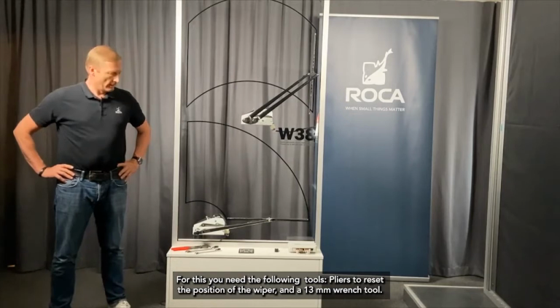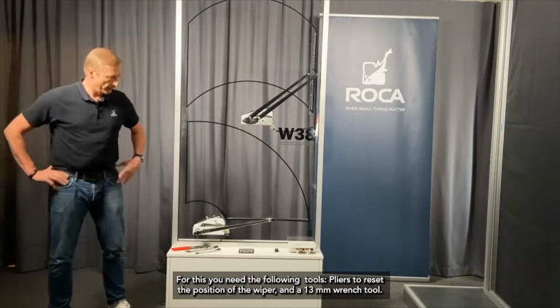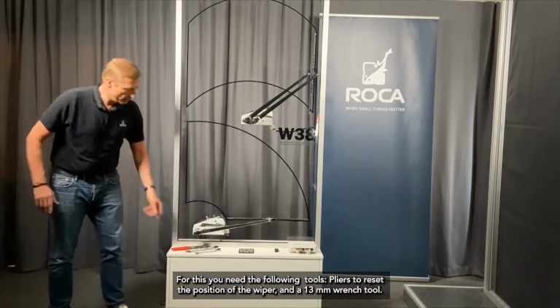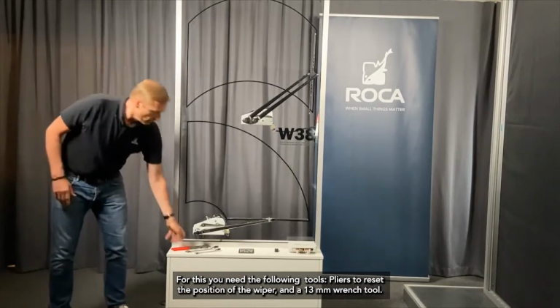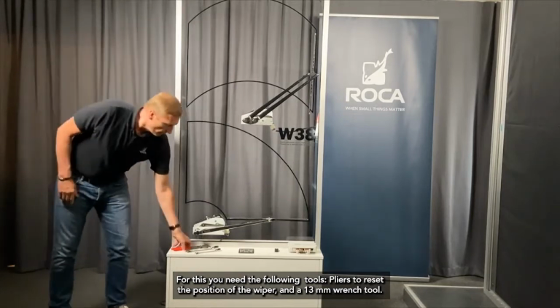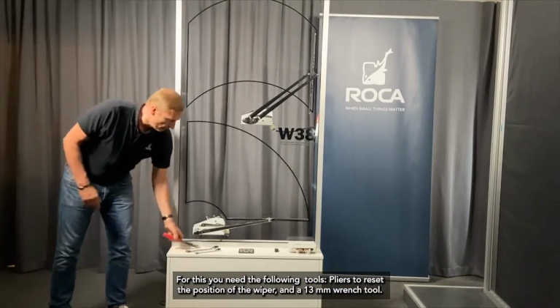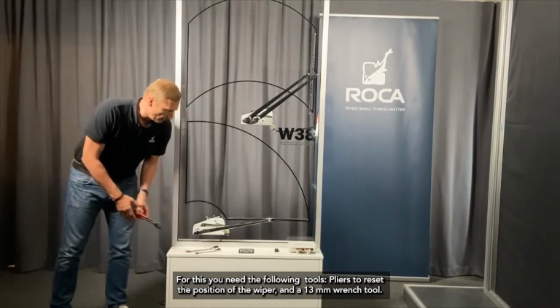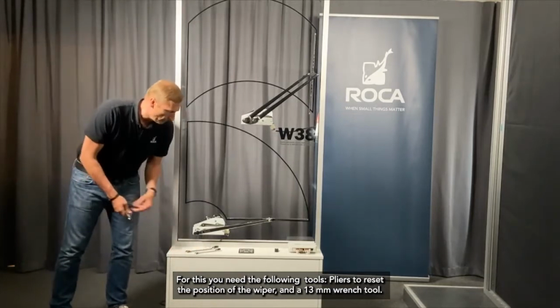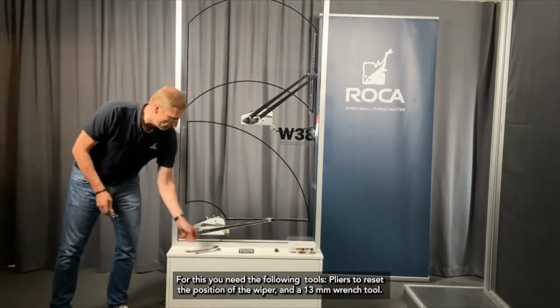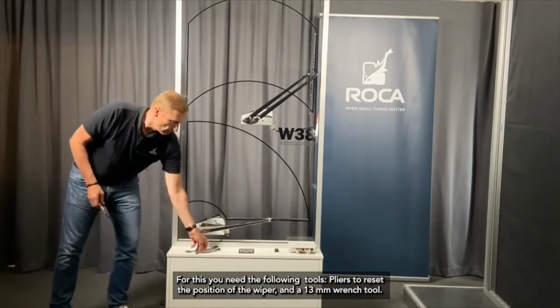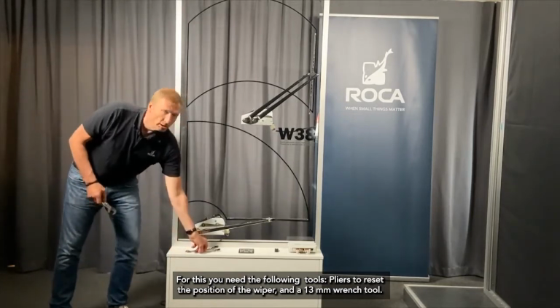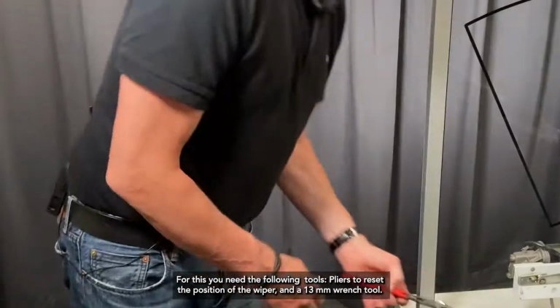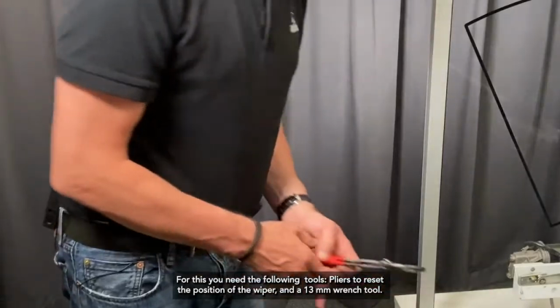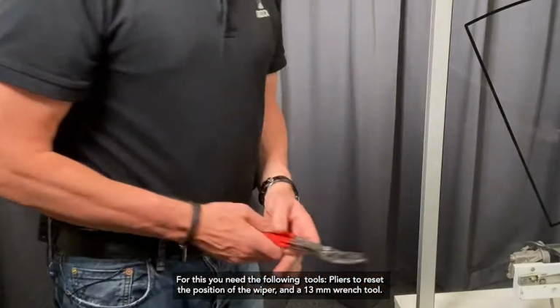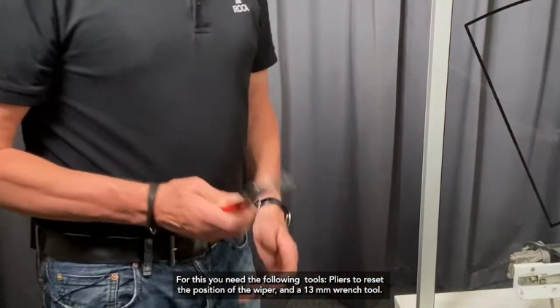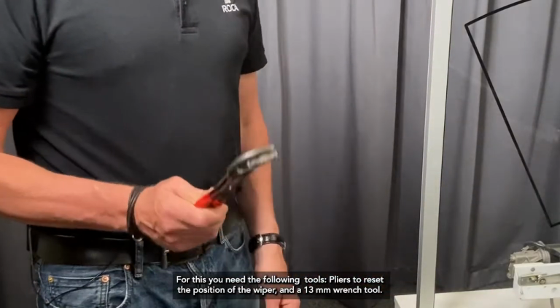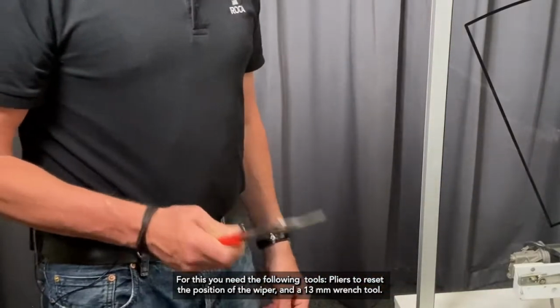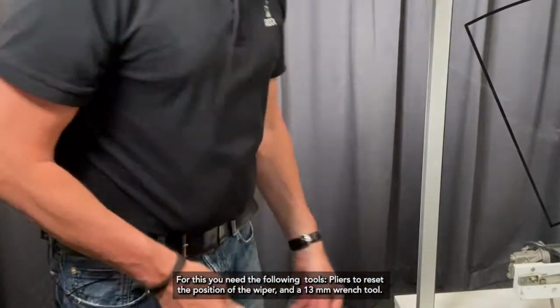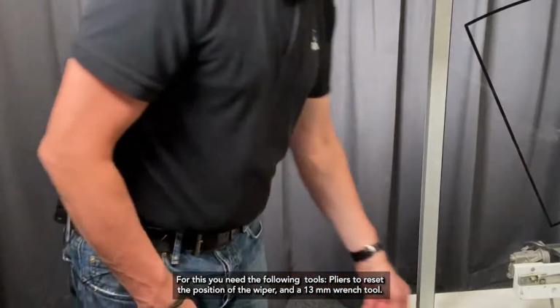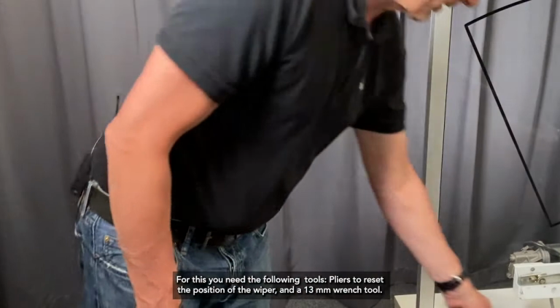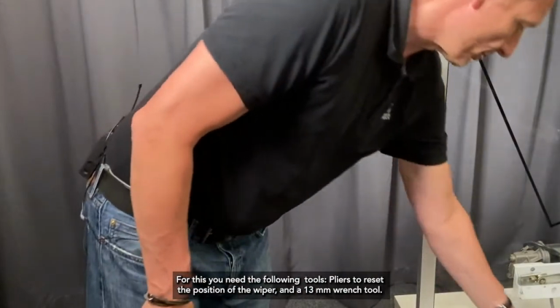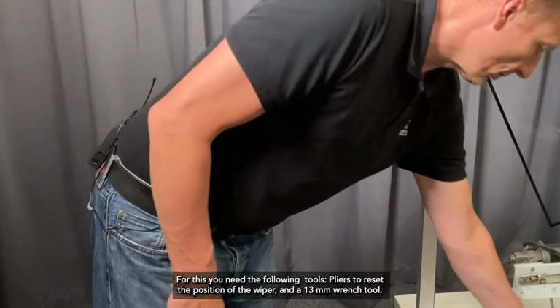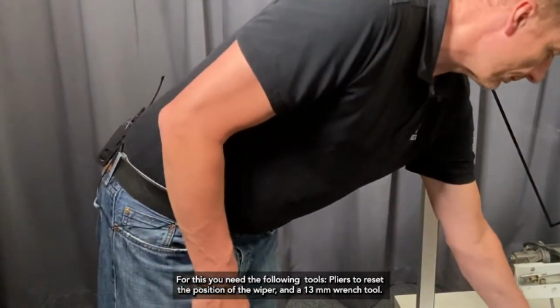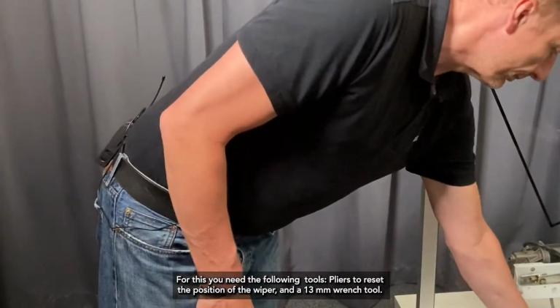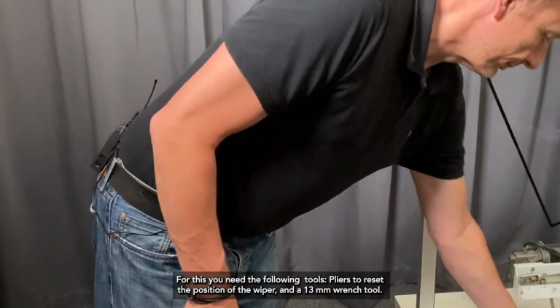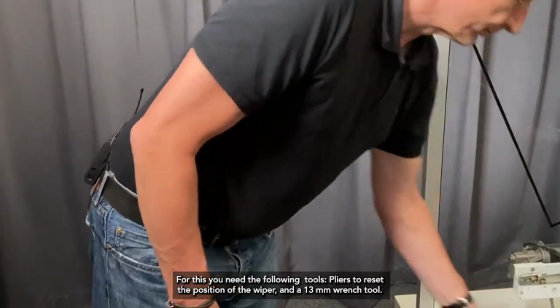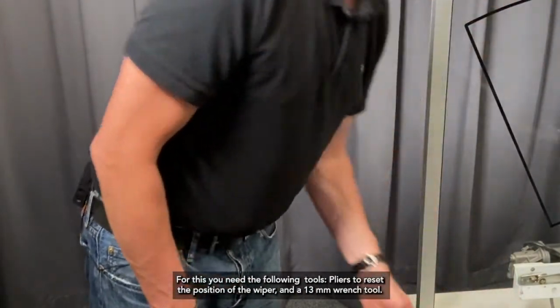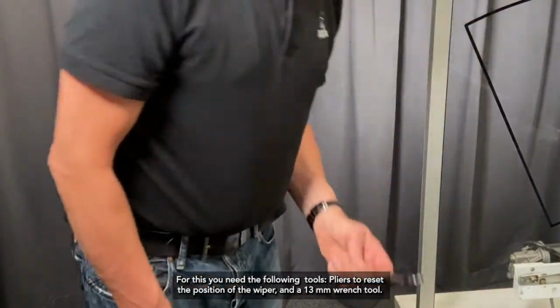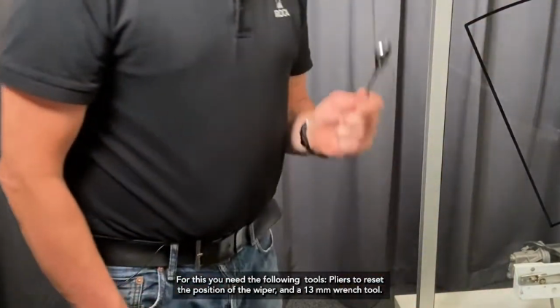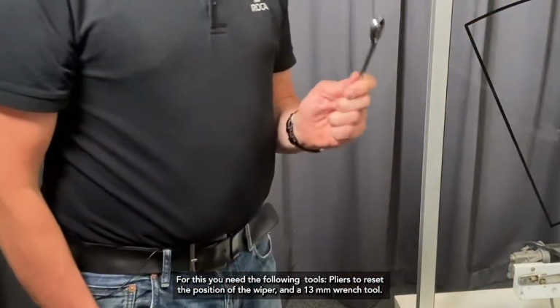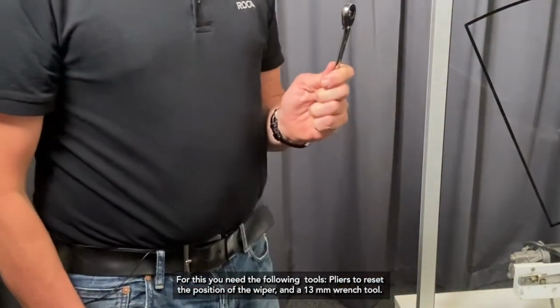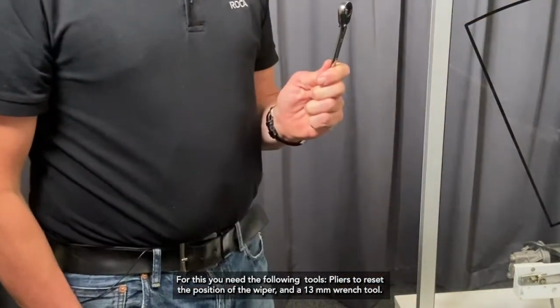For this, you need the following tools: the pliers to reset the position of the wiper, and the 13 mm wrench tool.